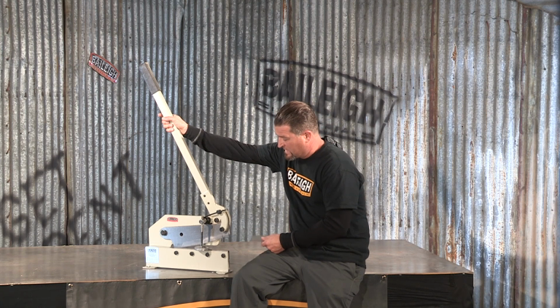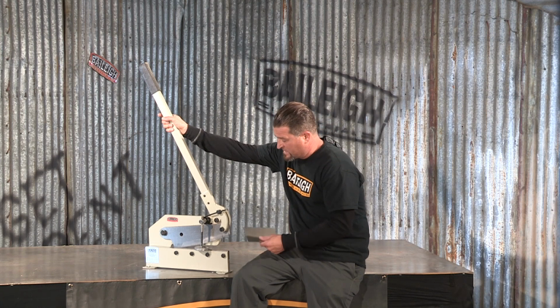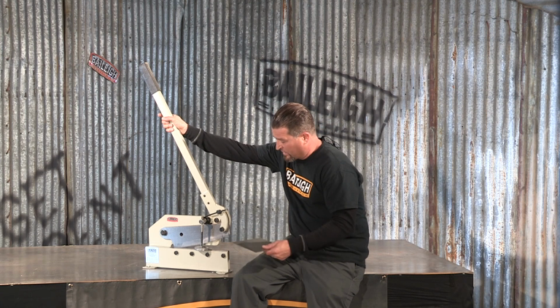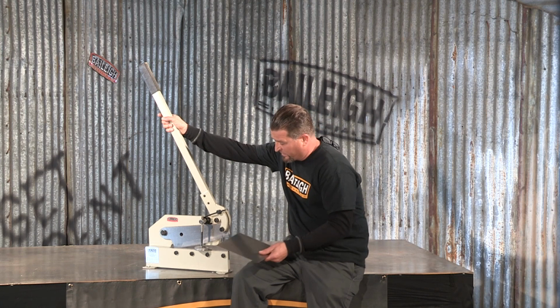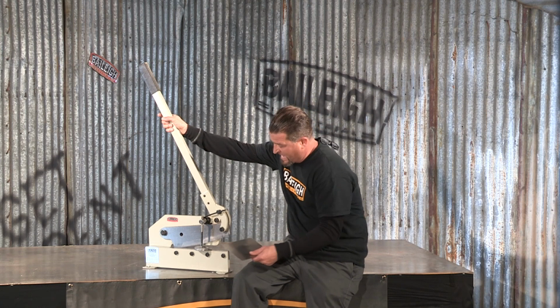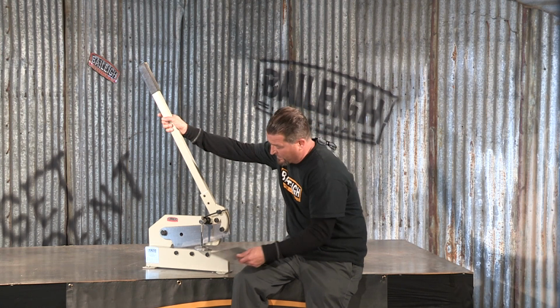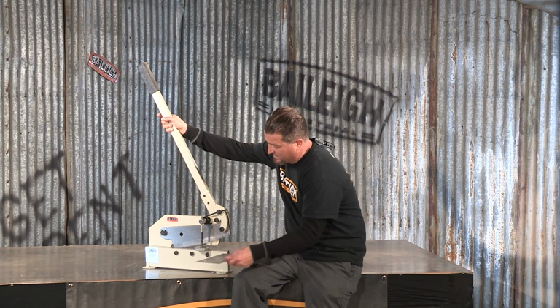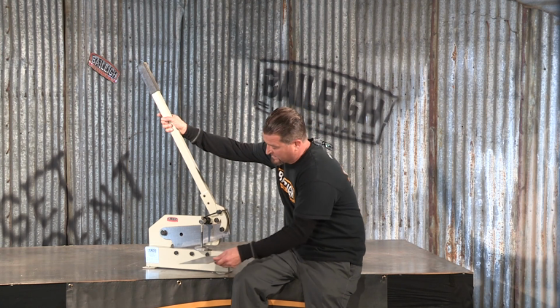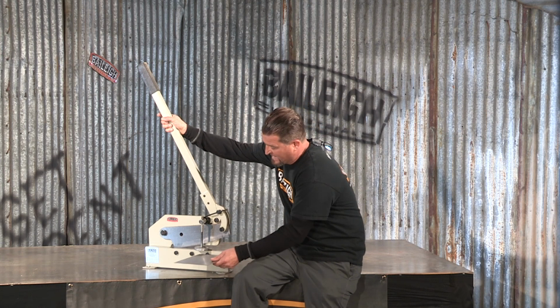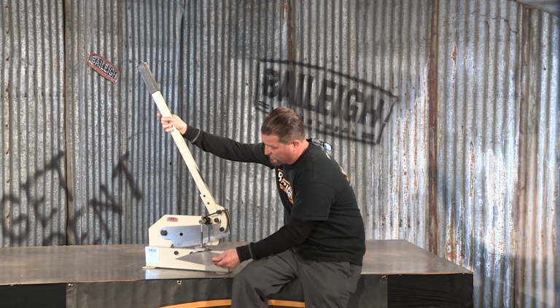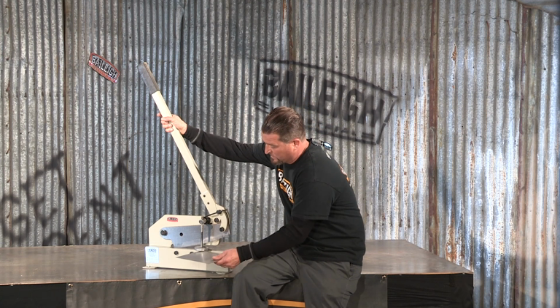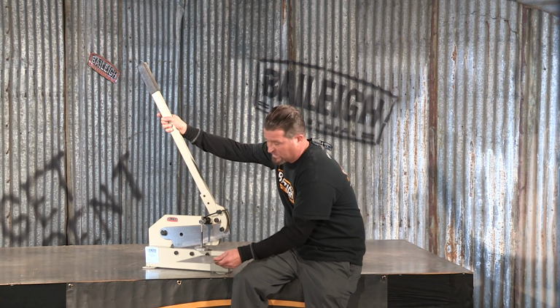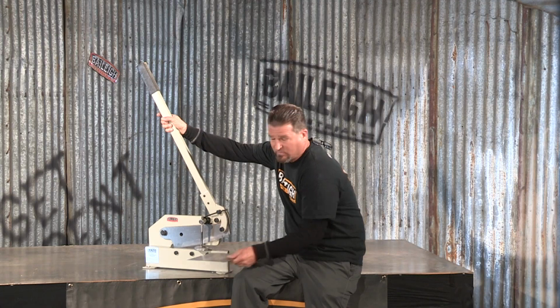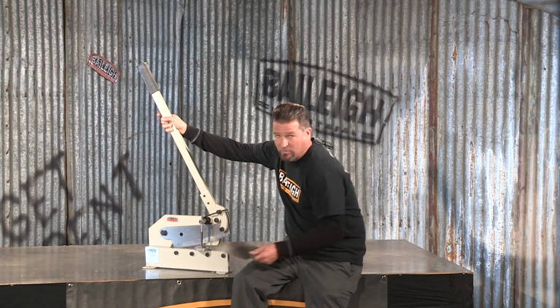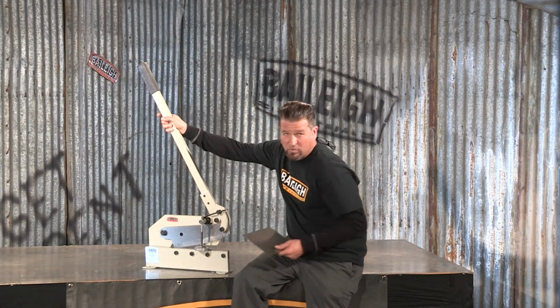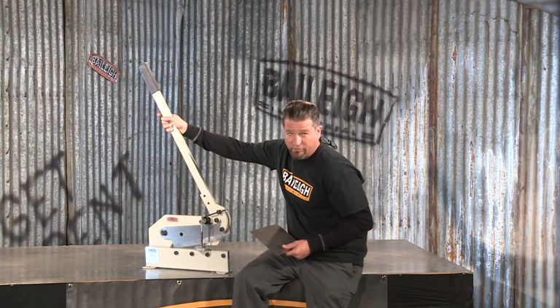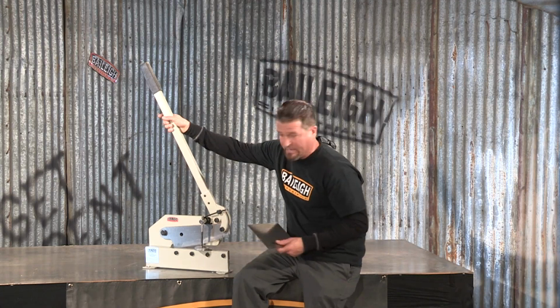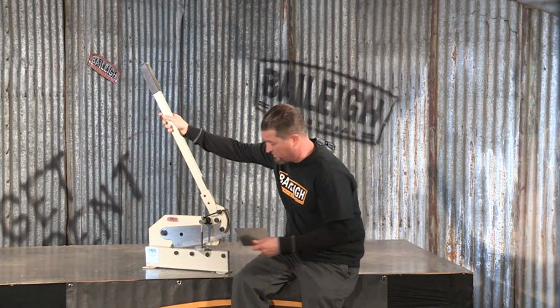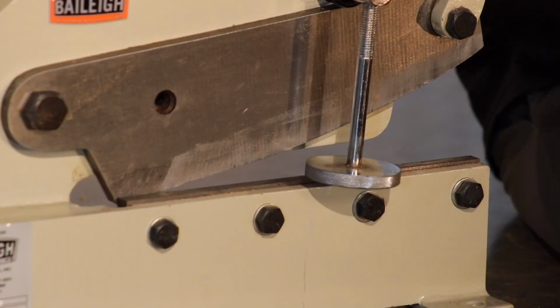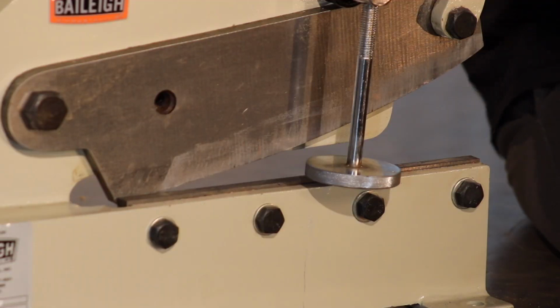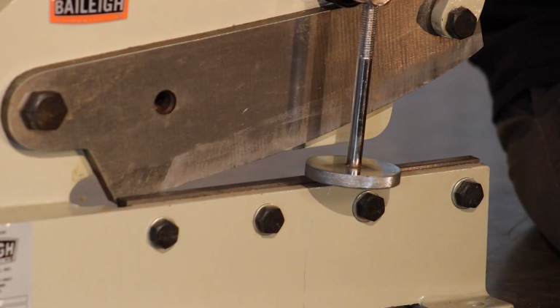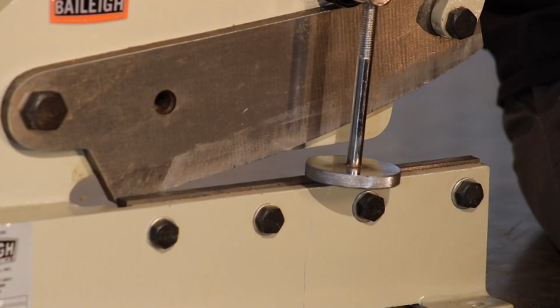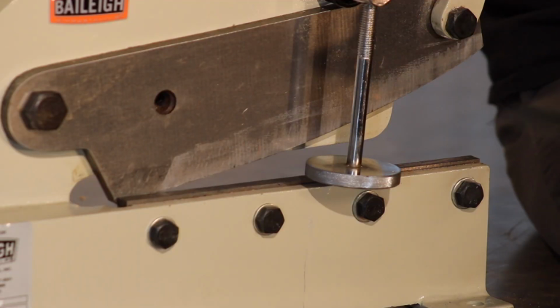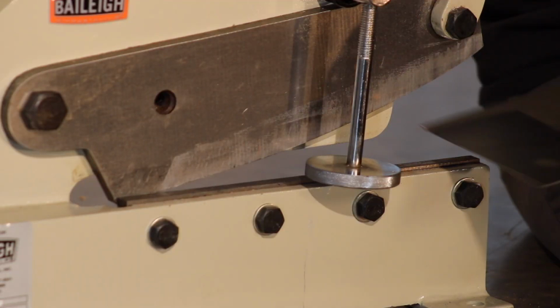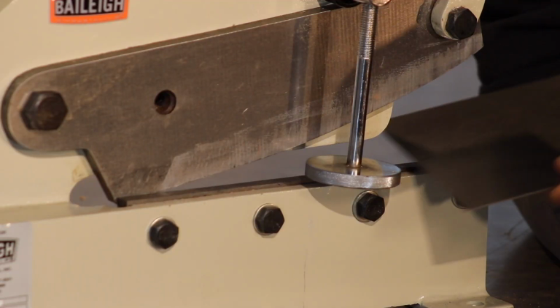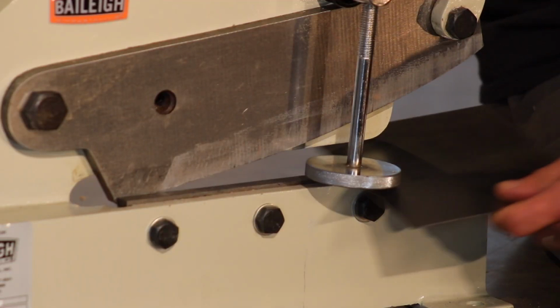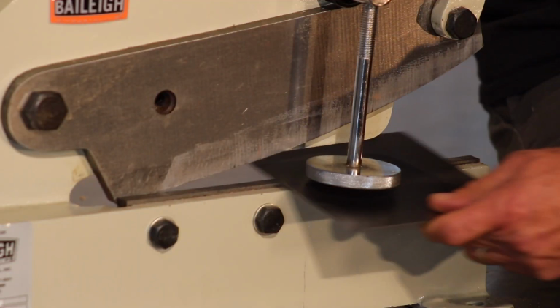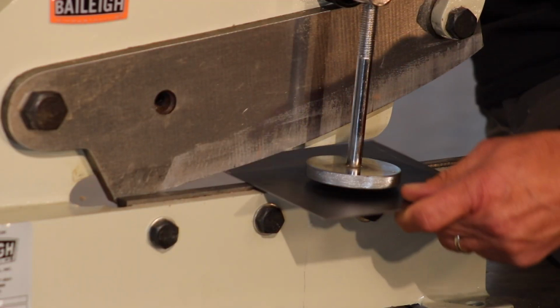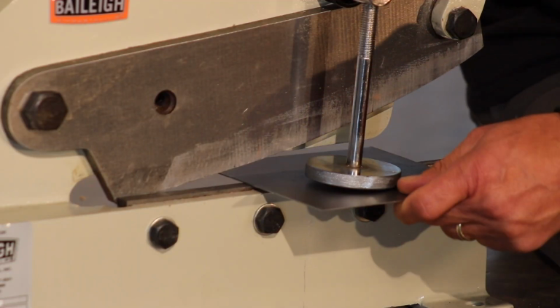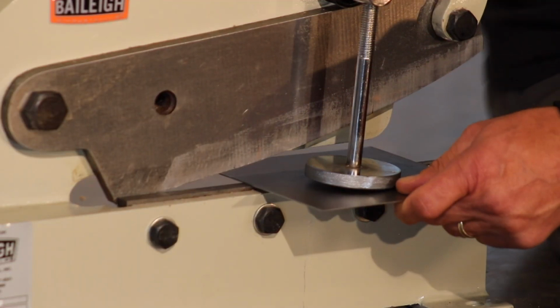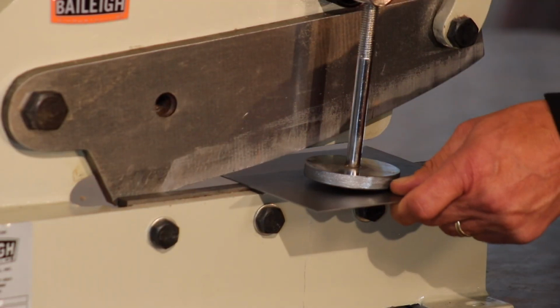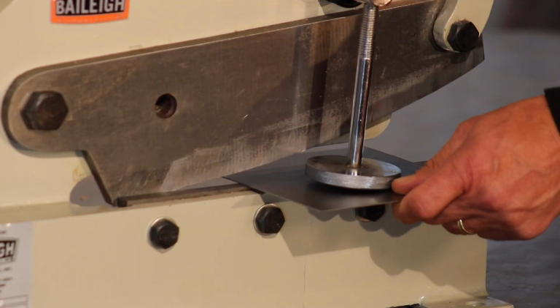Not only that, but it does have this material hold-down that helps steady your cut.